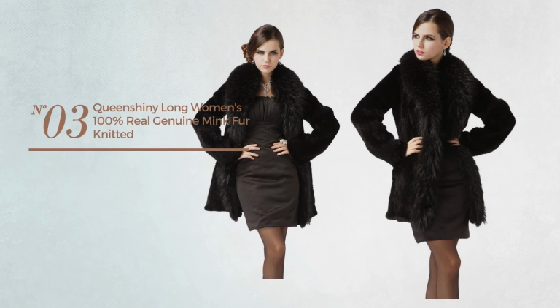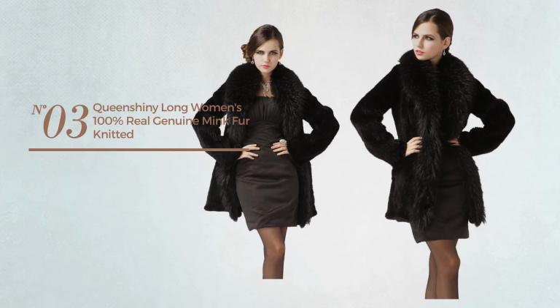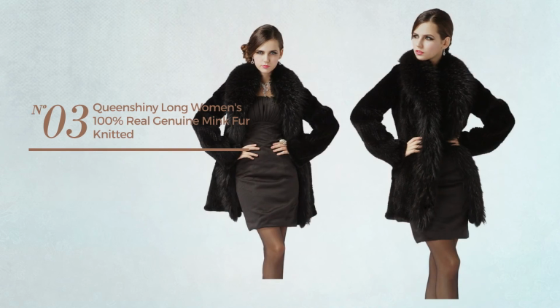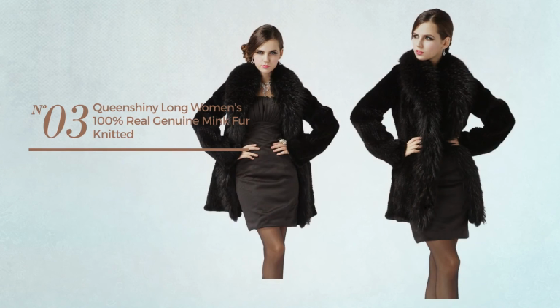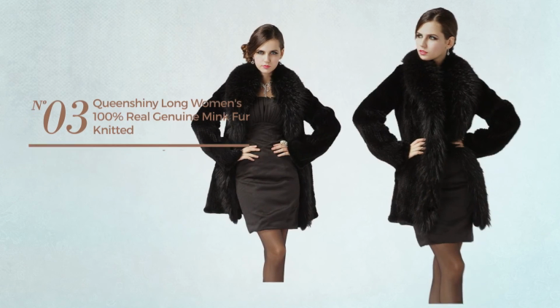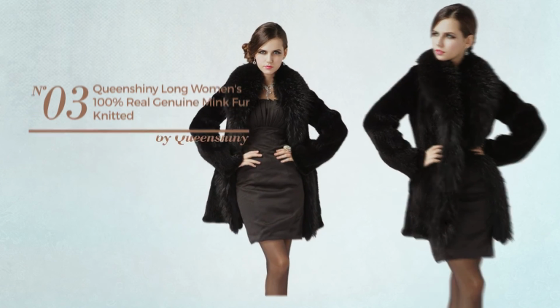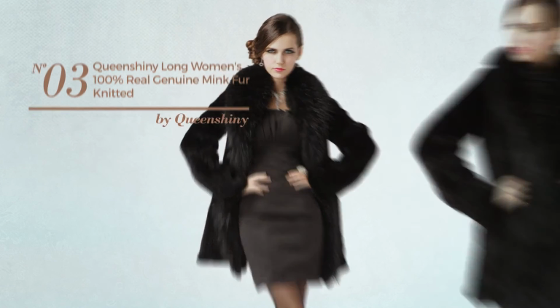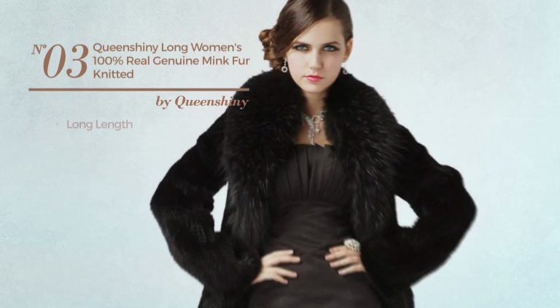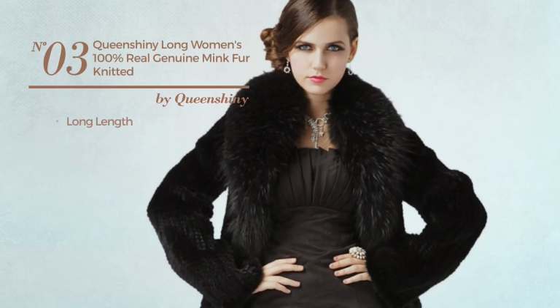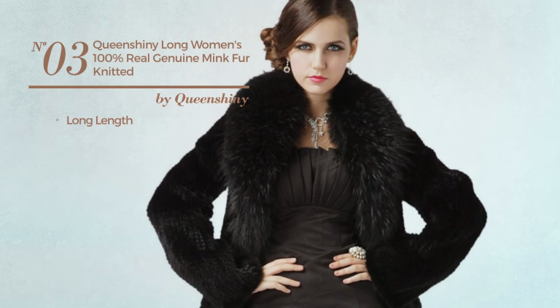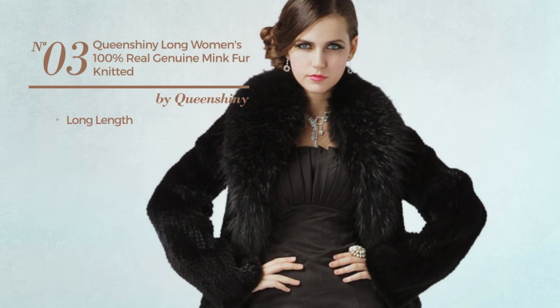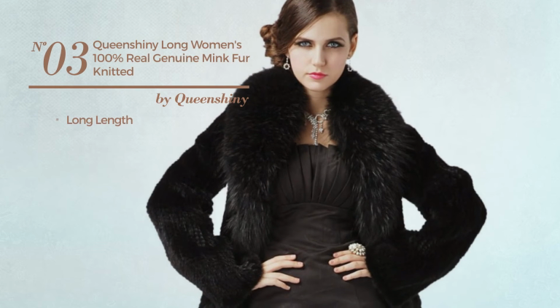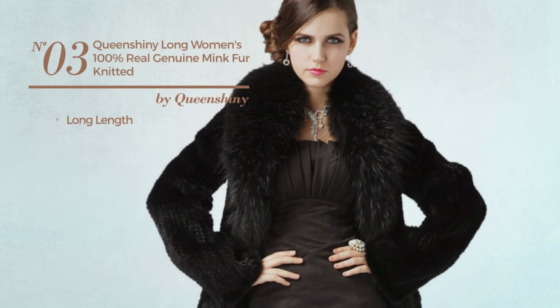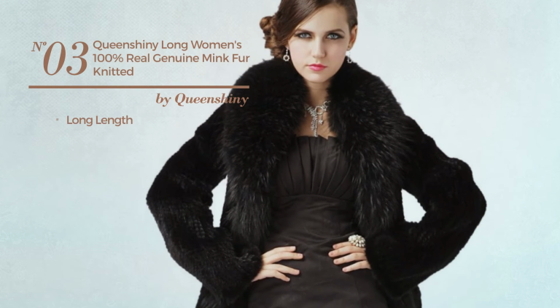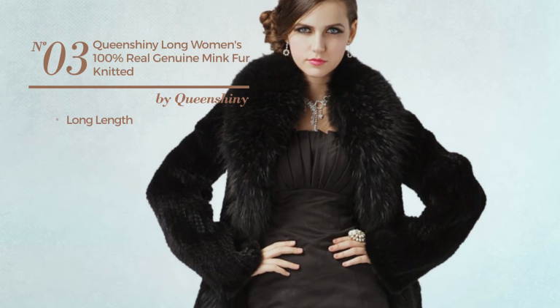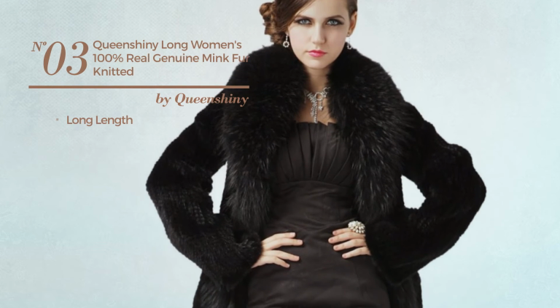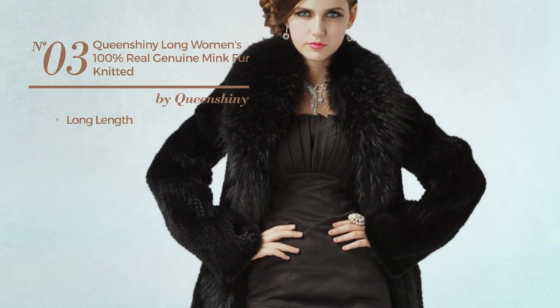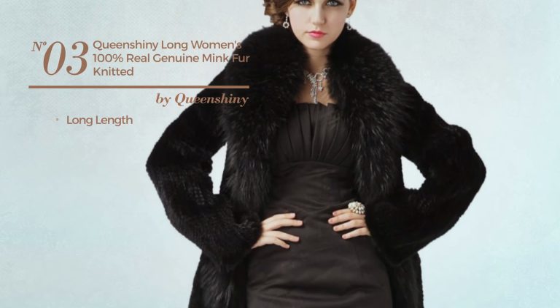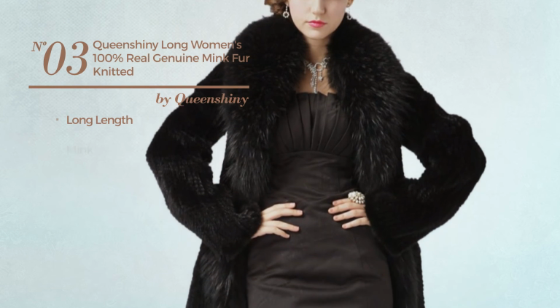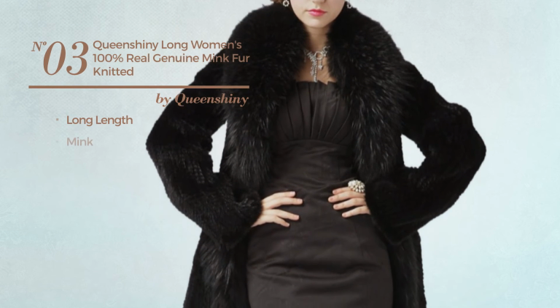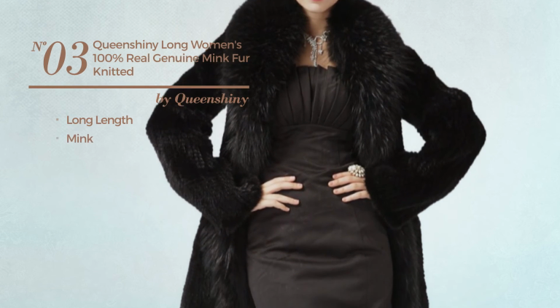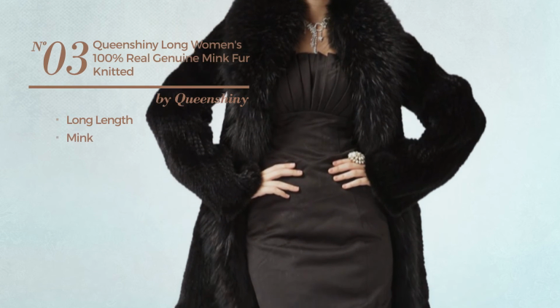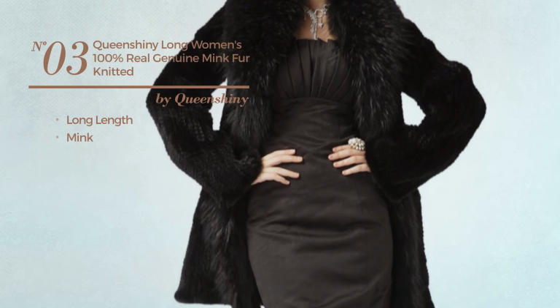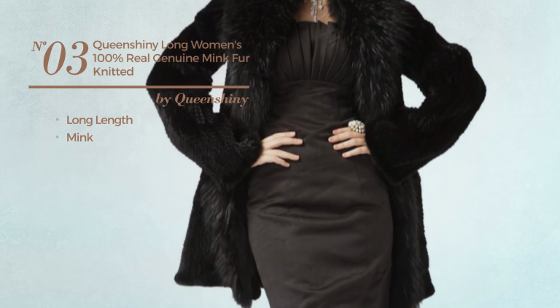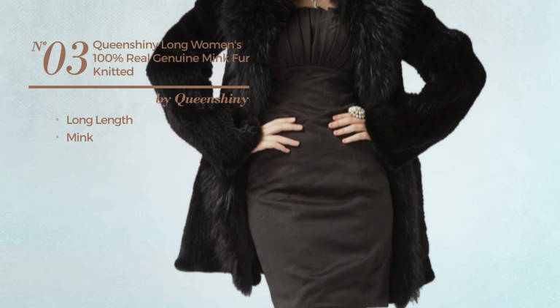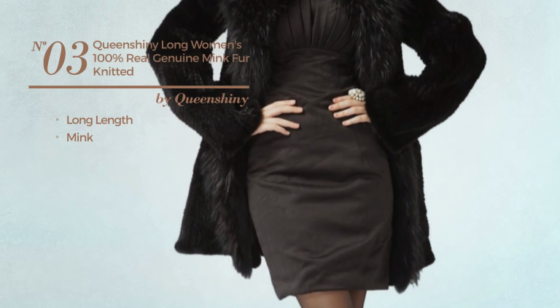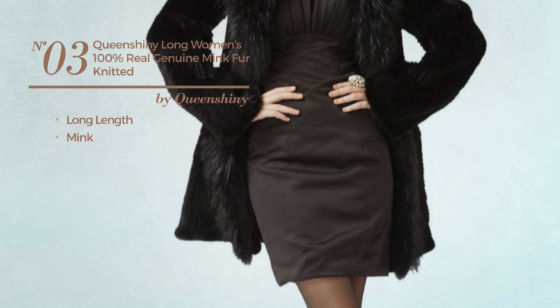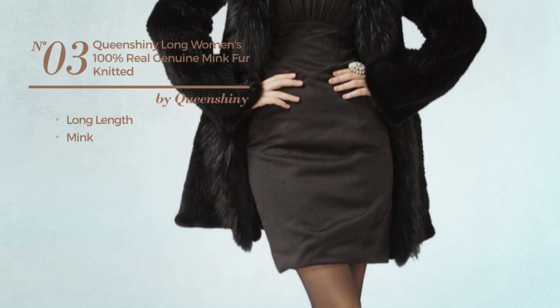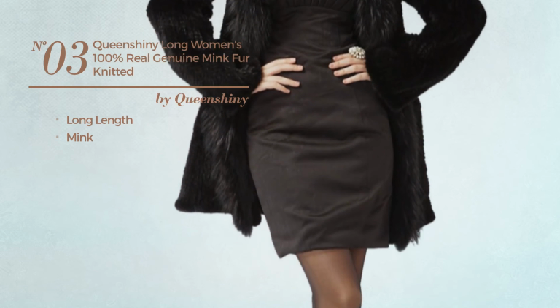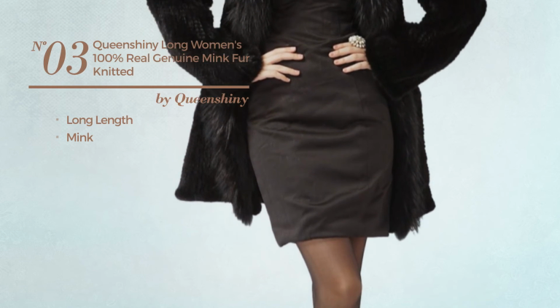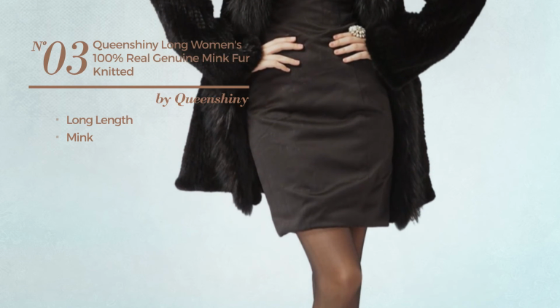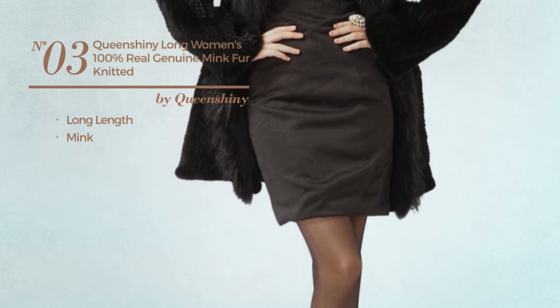Number 3. A long length coat, produced with mink. Available in 2 colors.